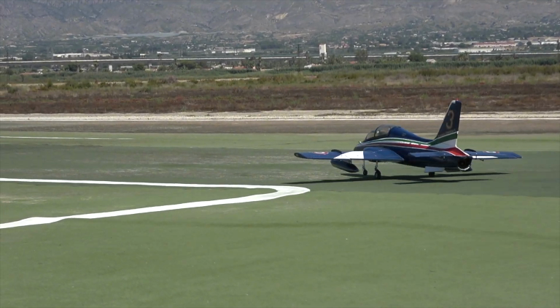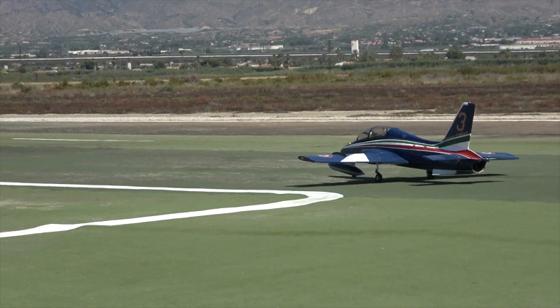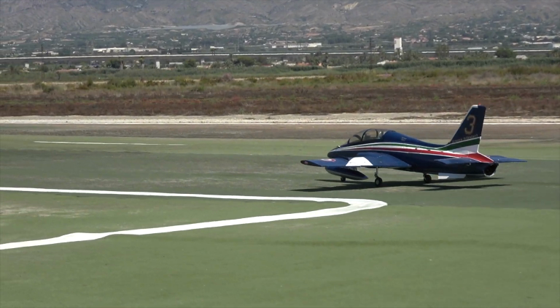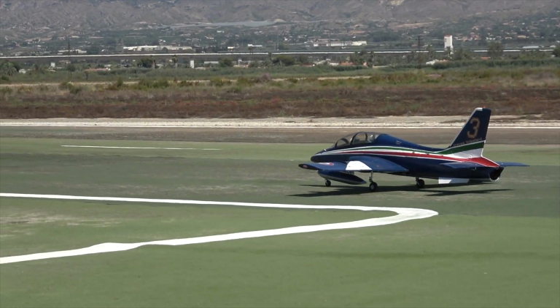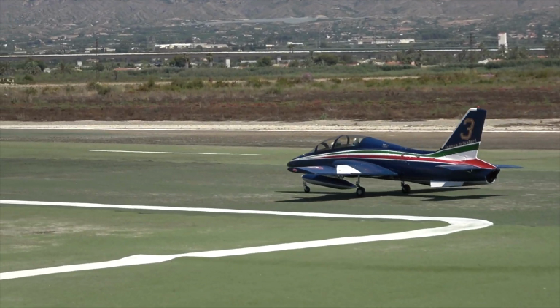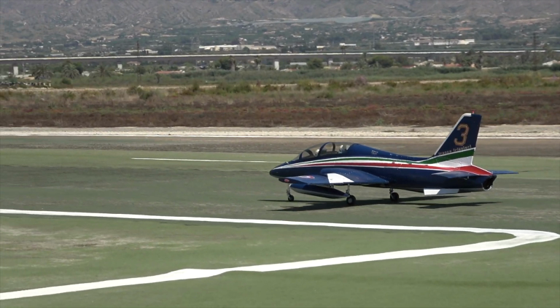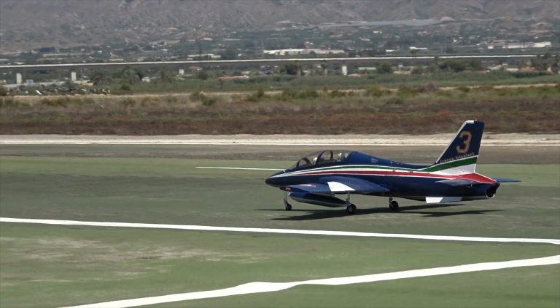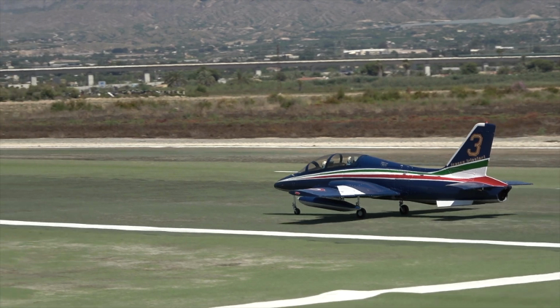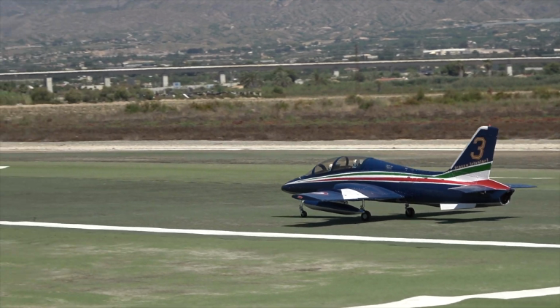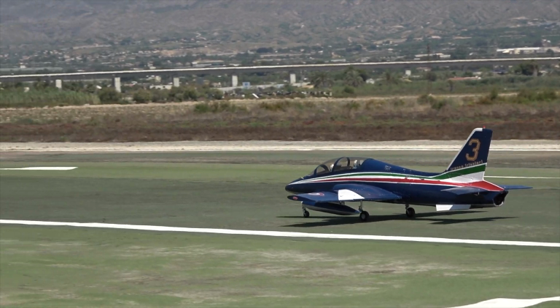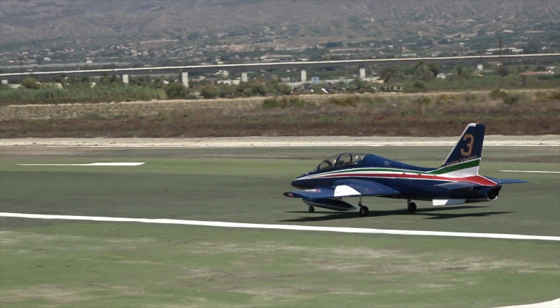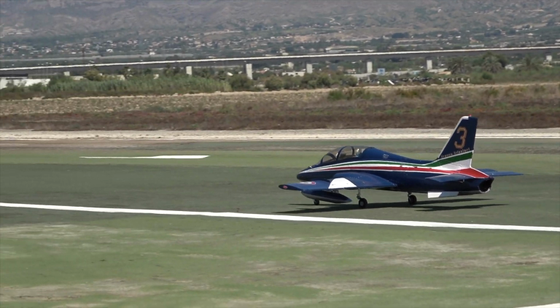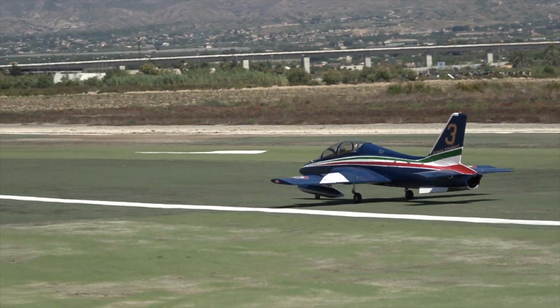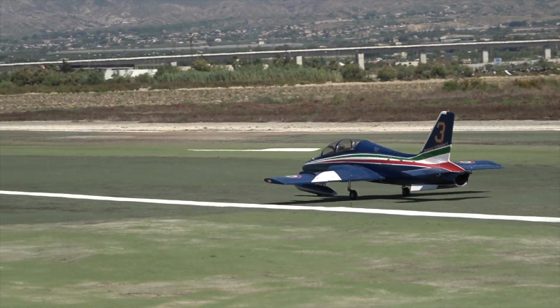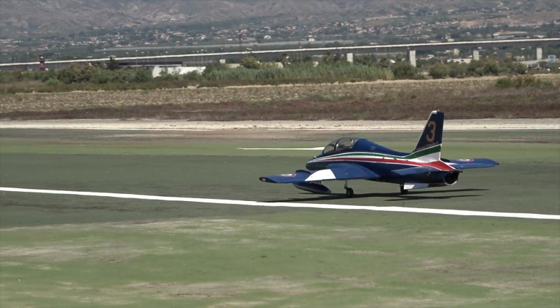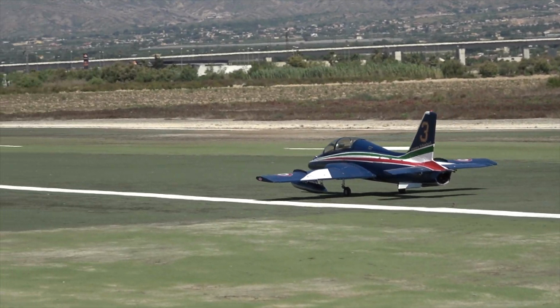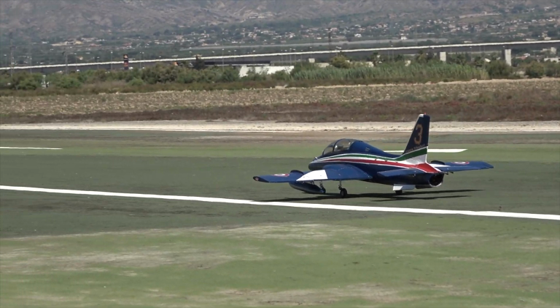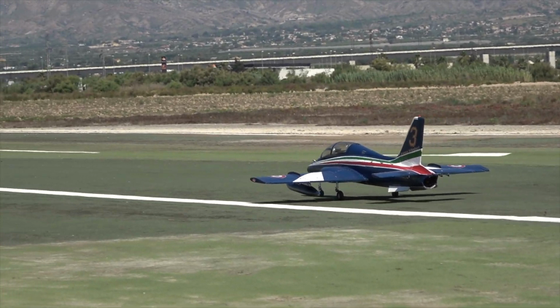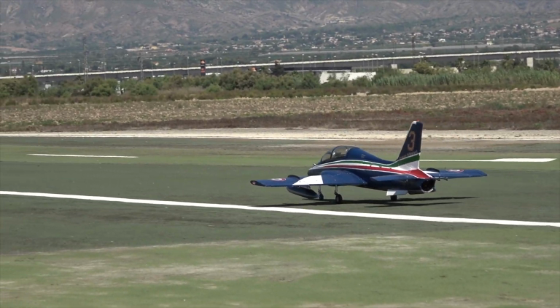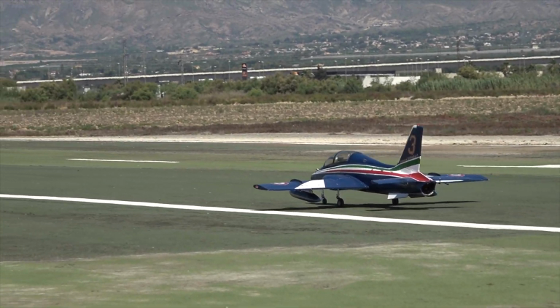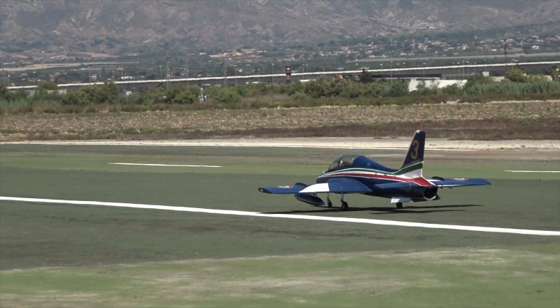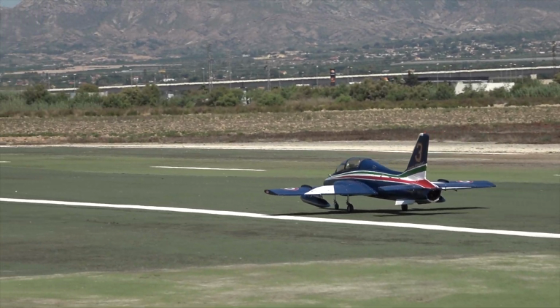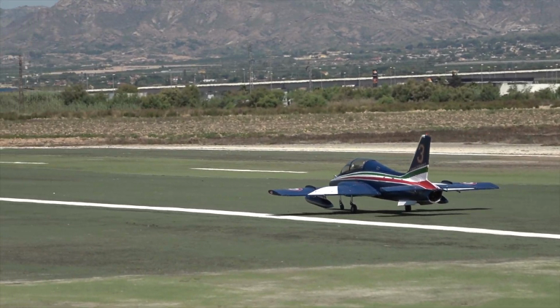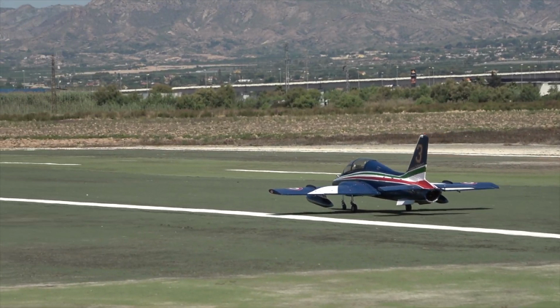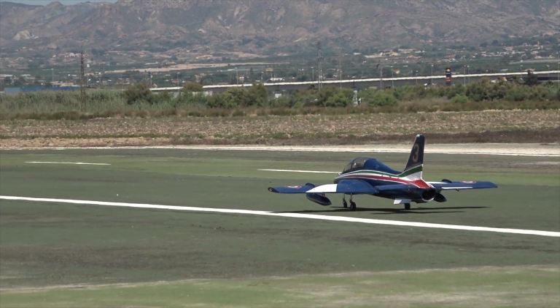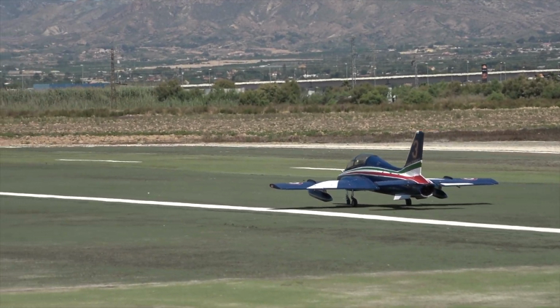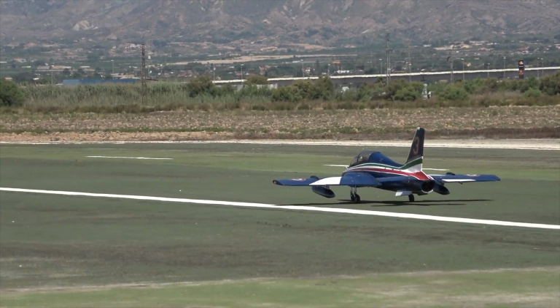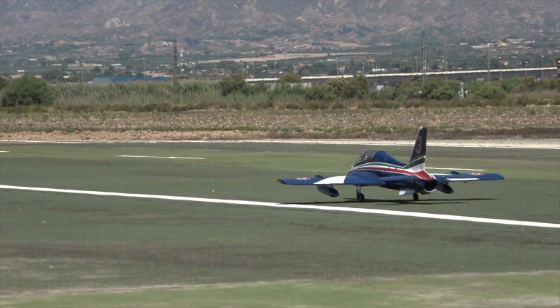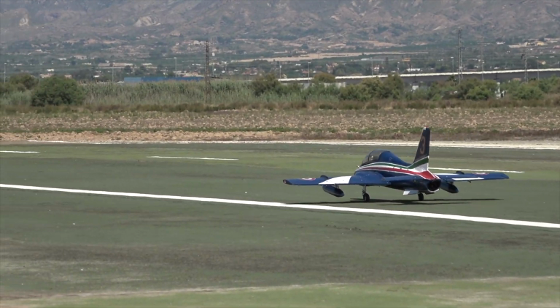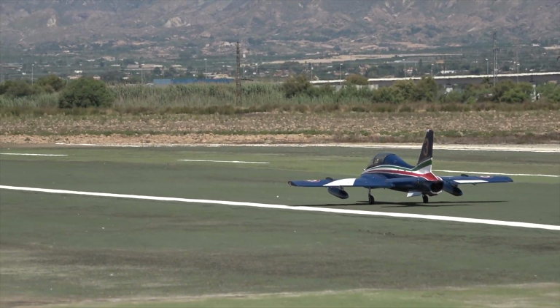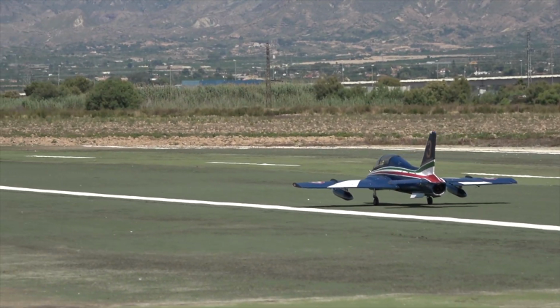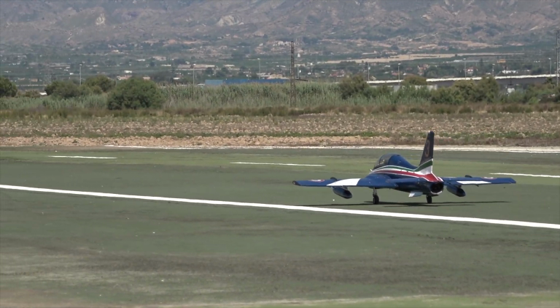Anyway, enough about the specs. How does a foam turbine model fly? Let's go check it out.